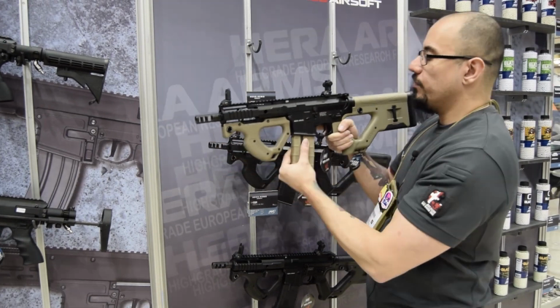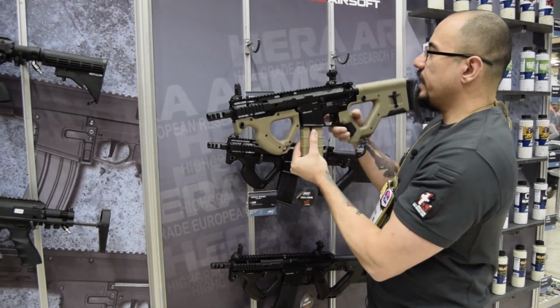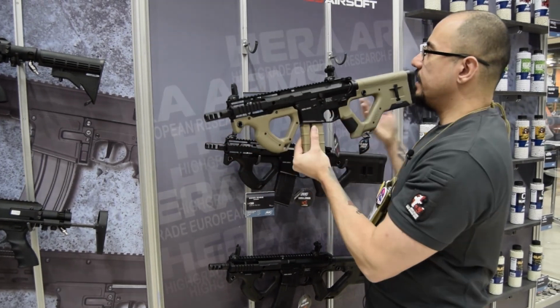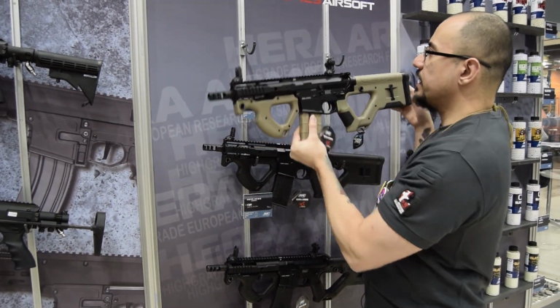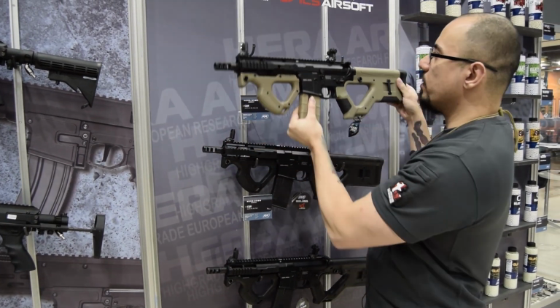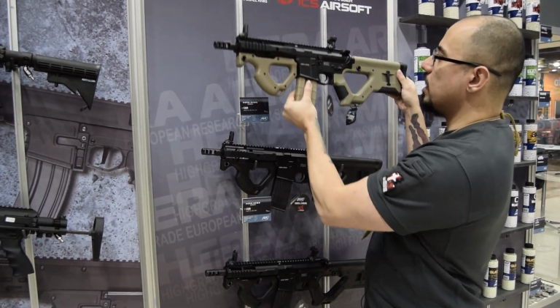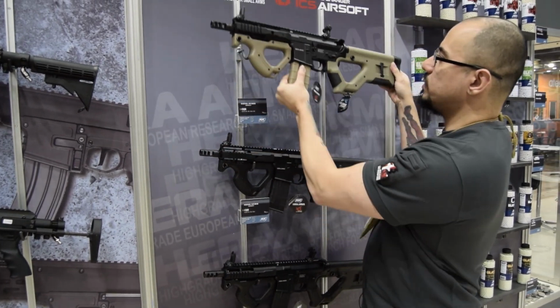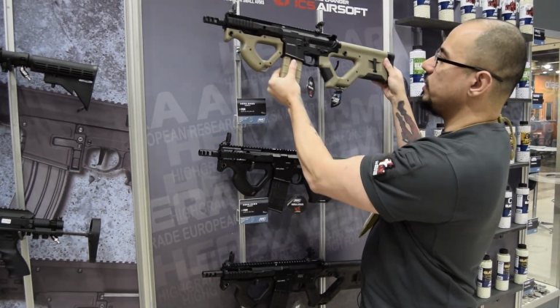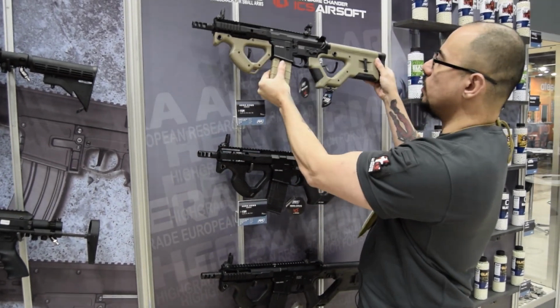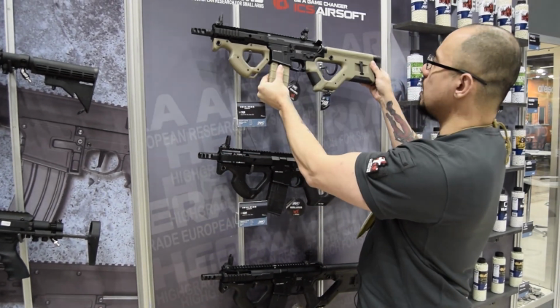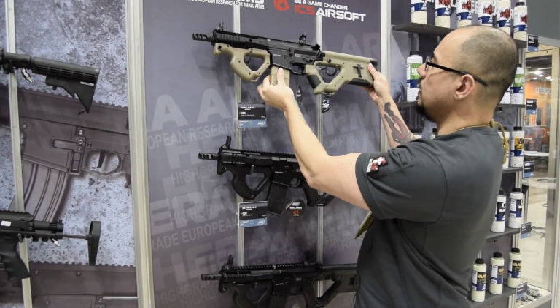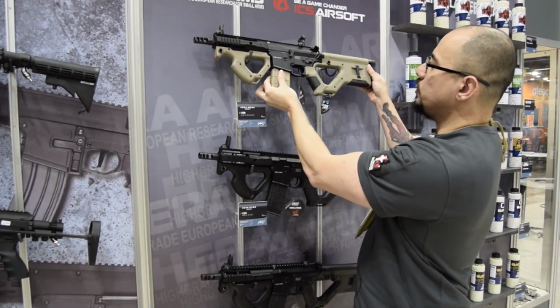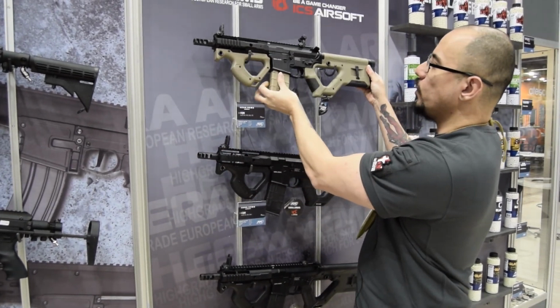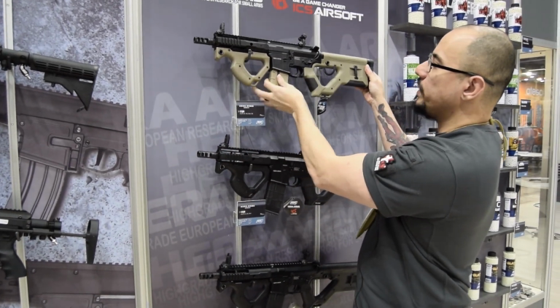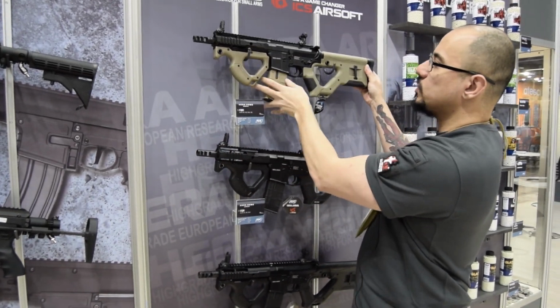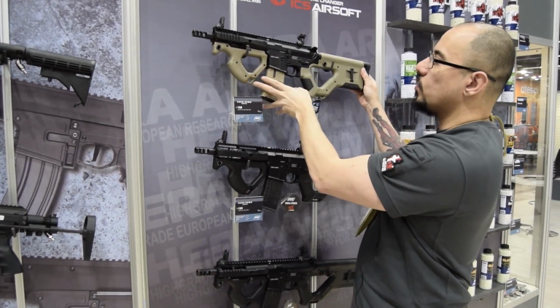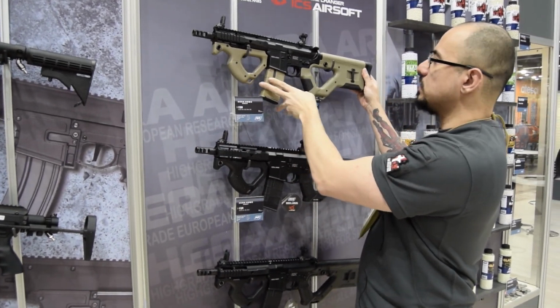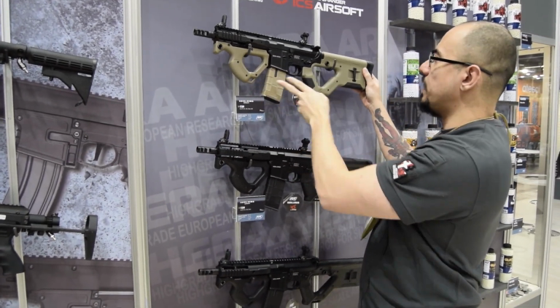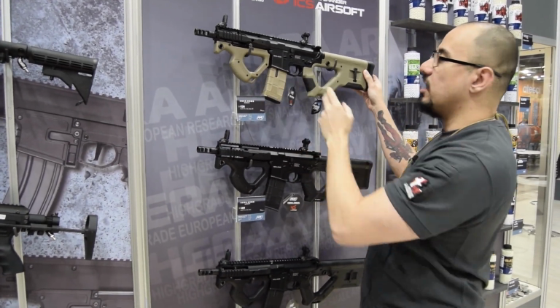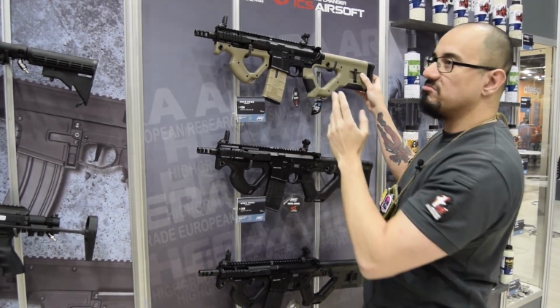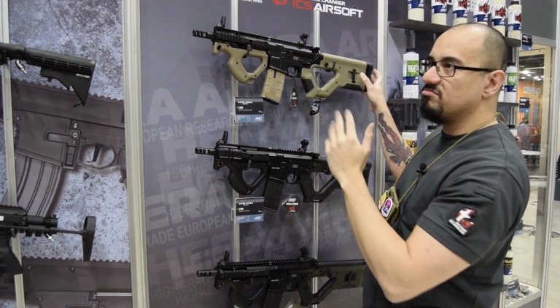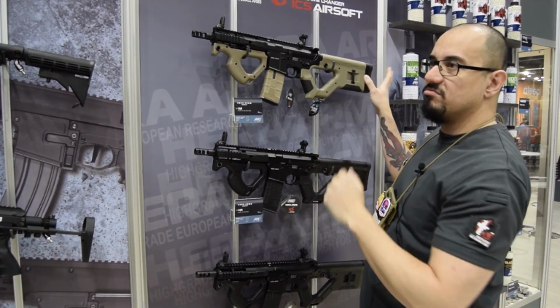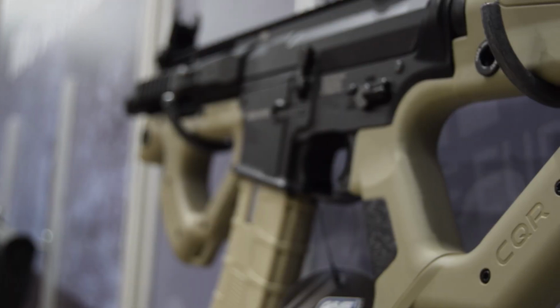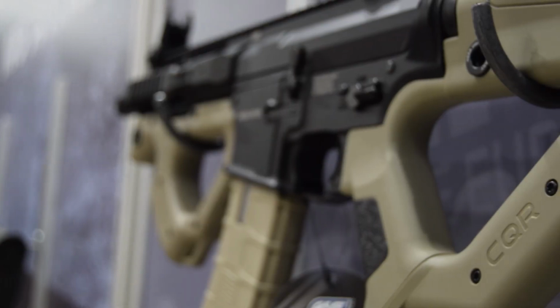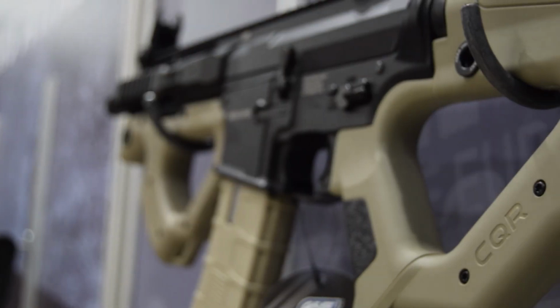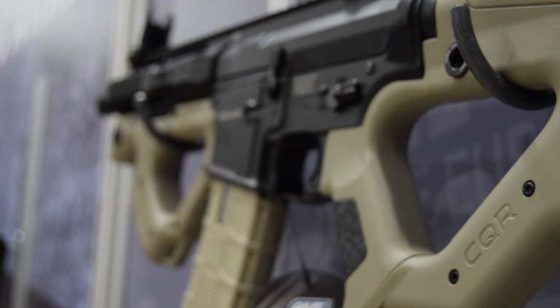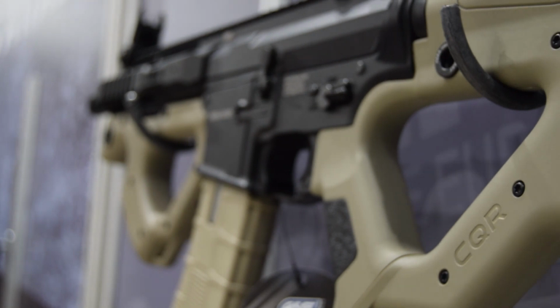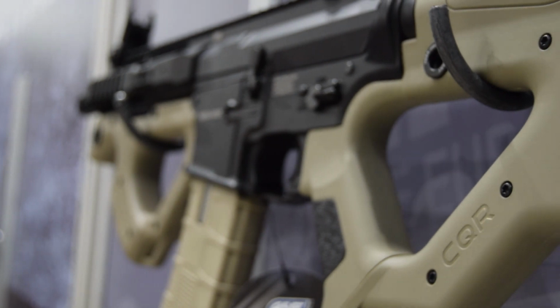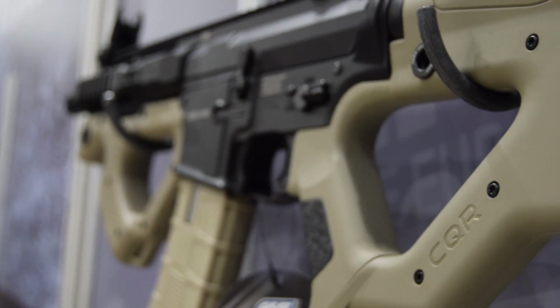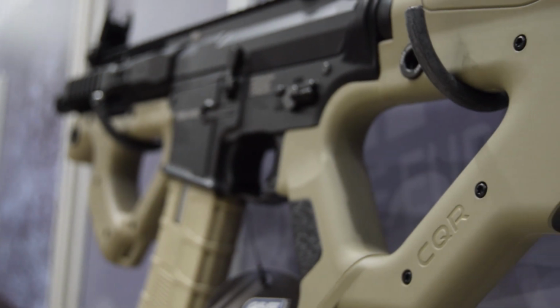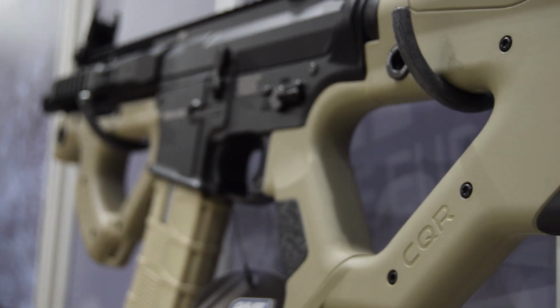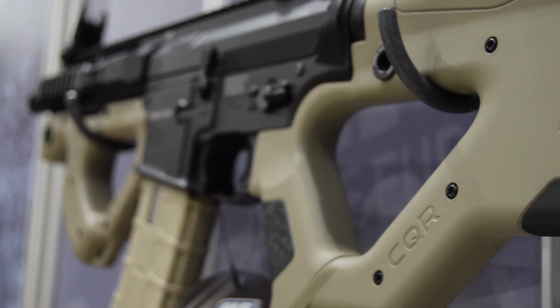The Hera Arms CQR should be in stores about end of March, maybe start of April.